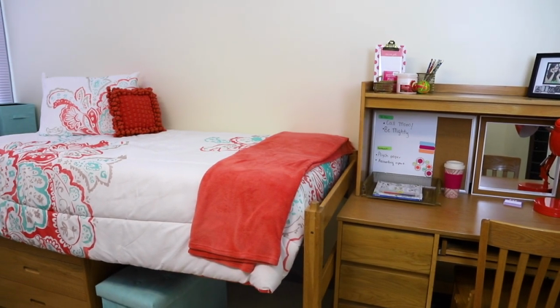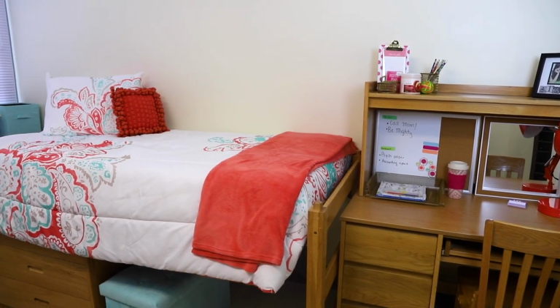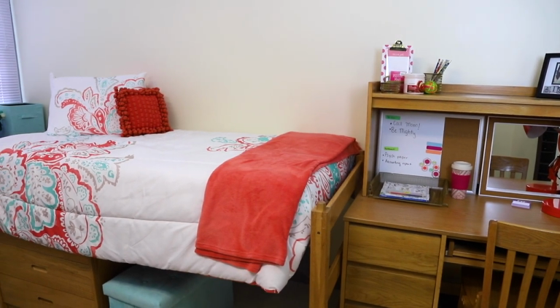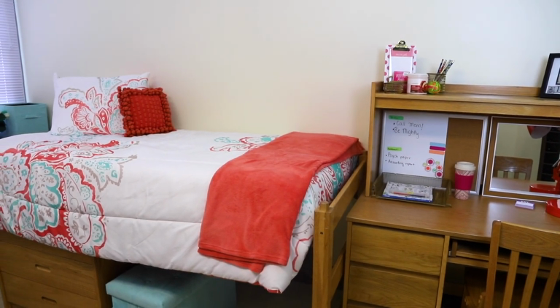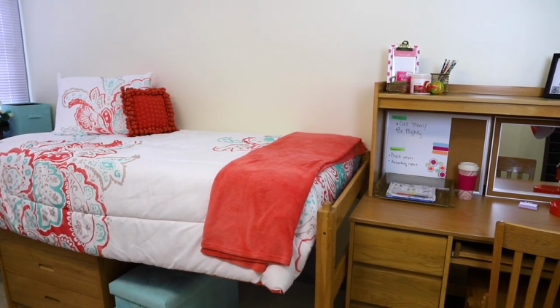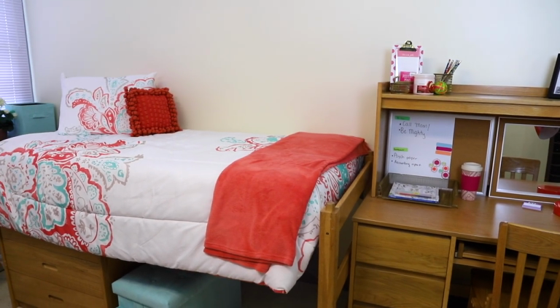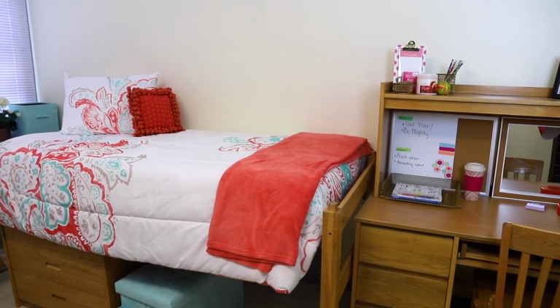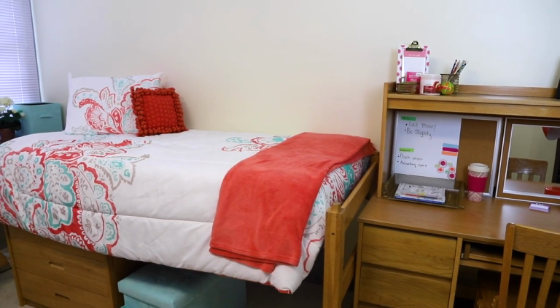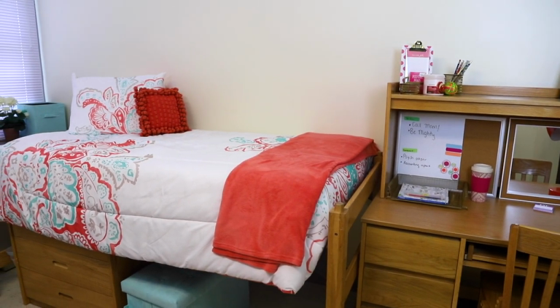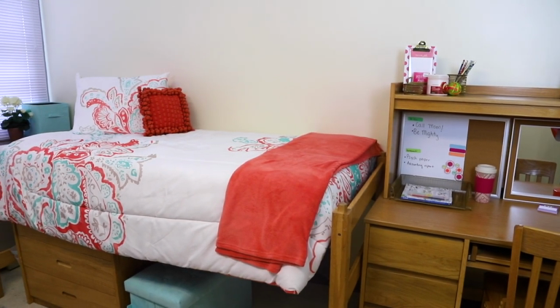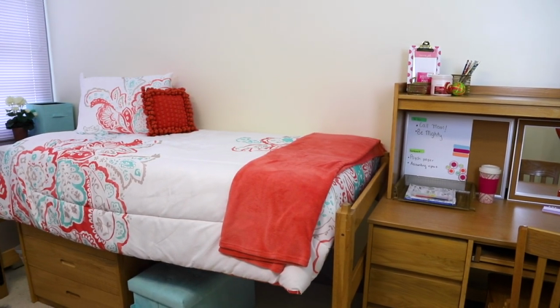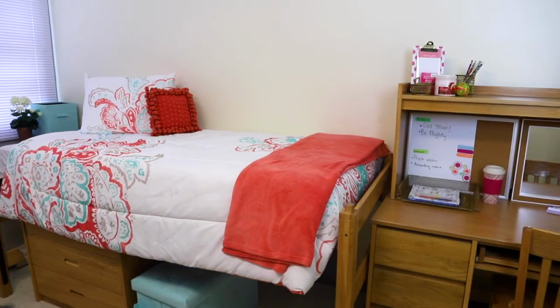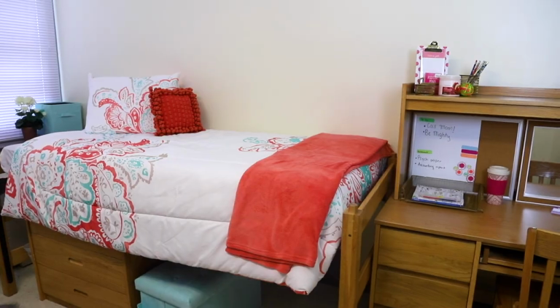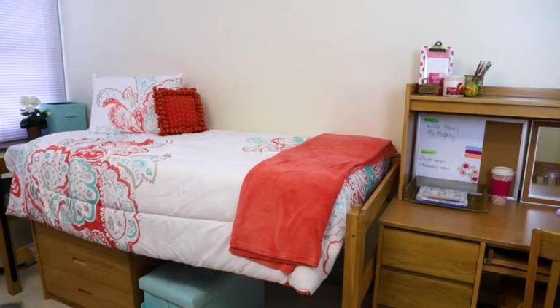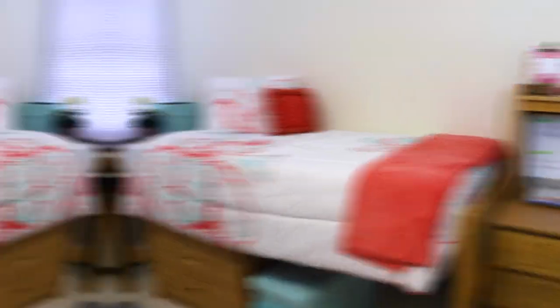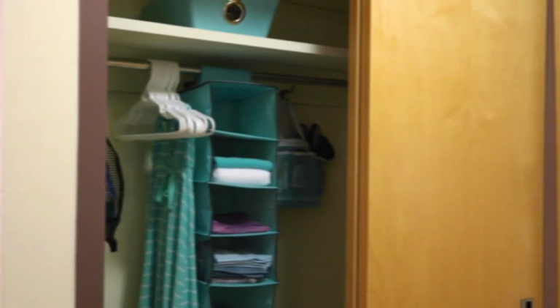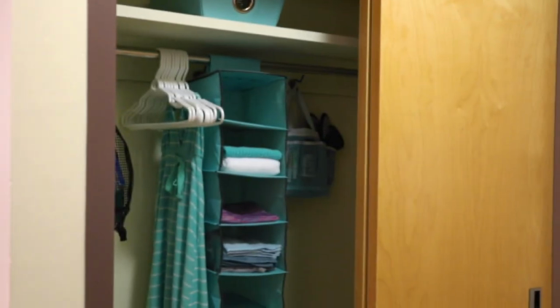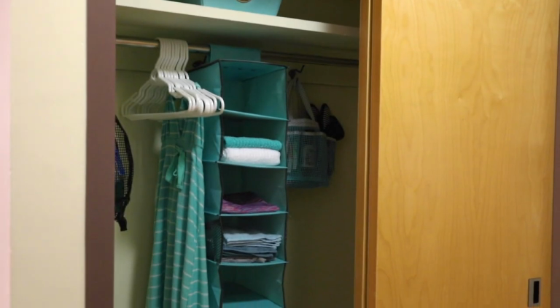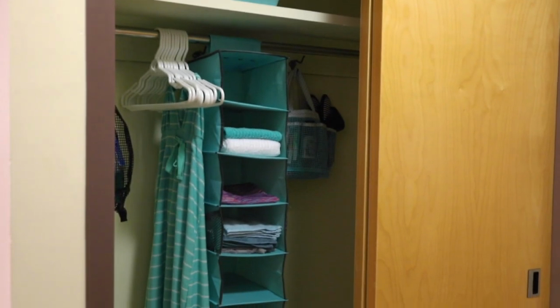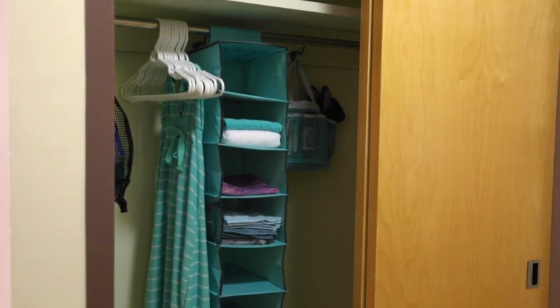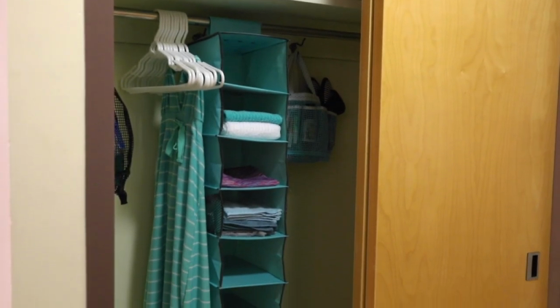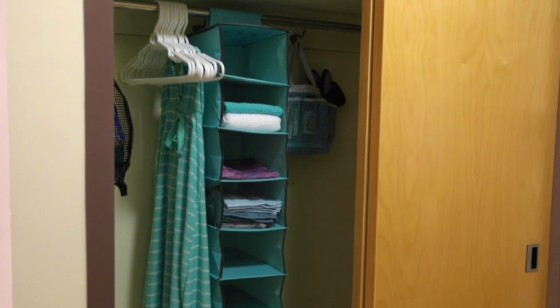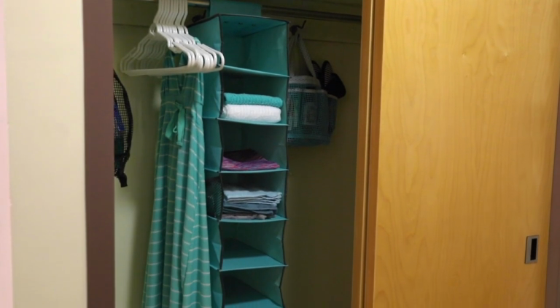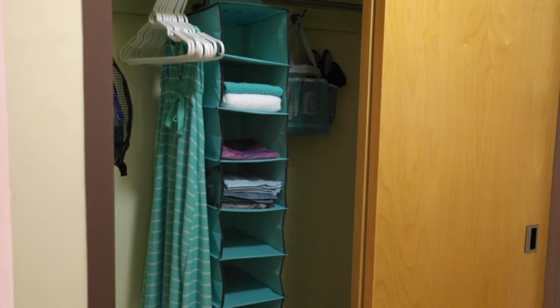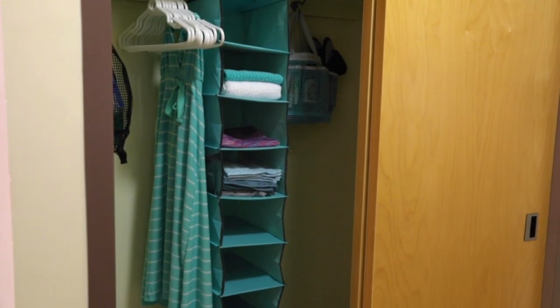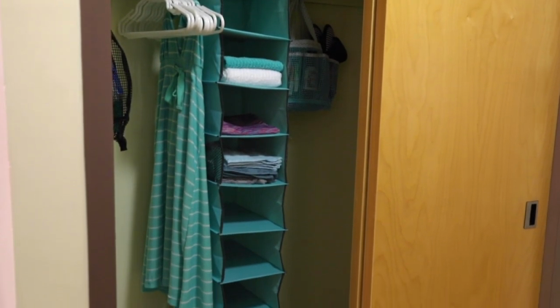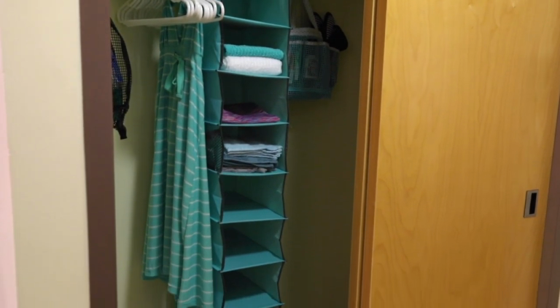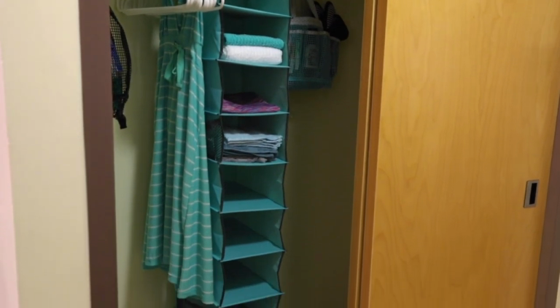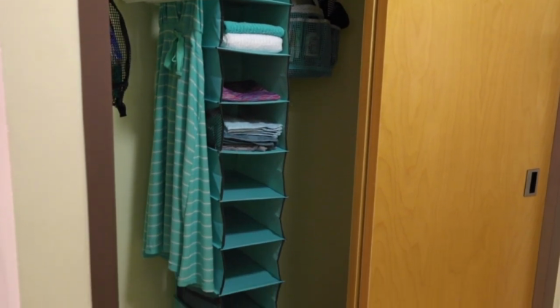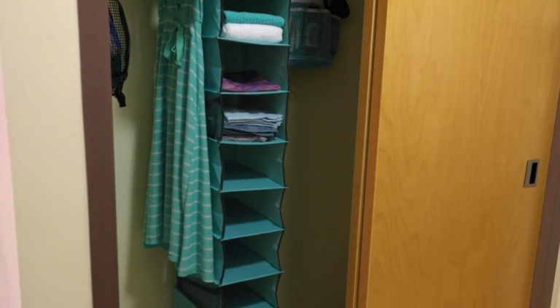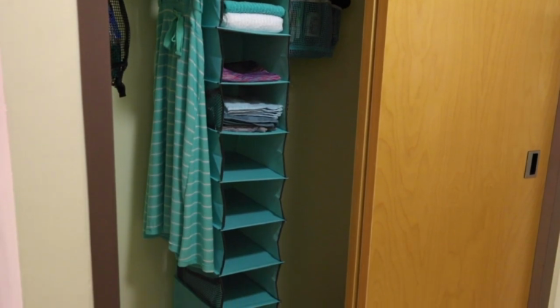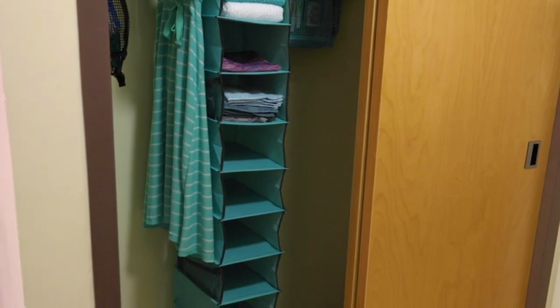Each room comes with a bed, a desk, a dresser, and closet space for each student, and the beds are customizable.